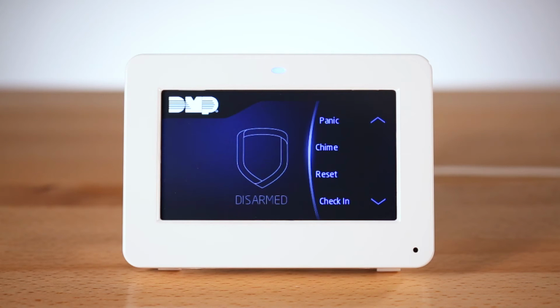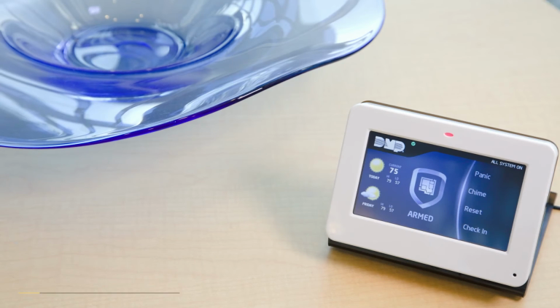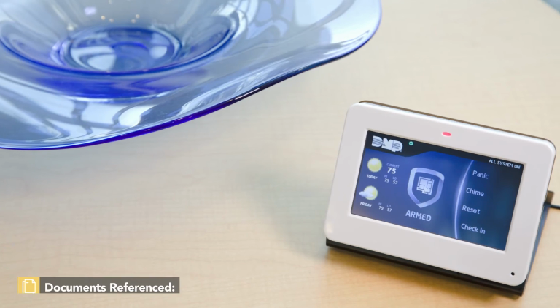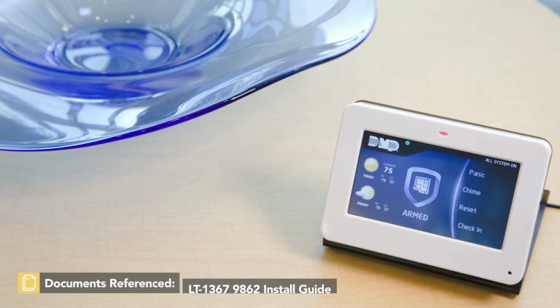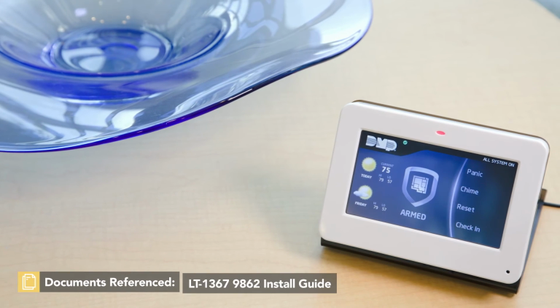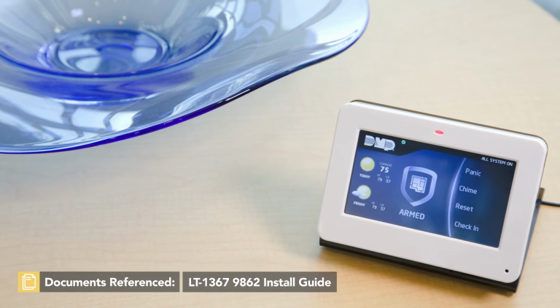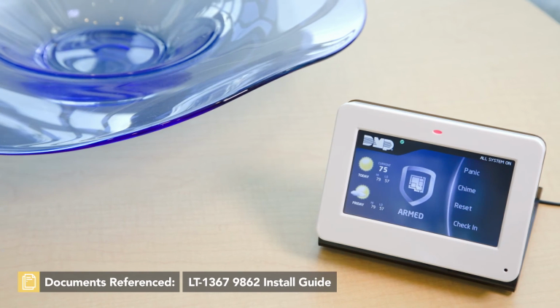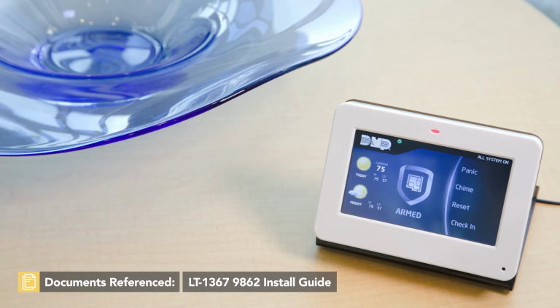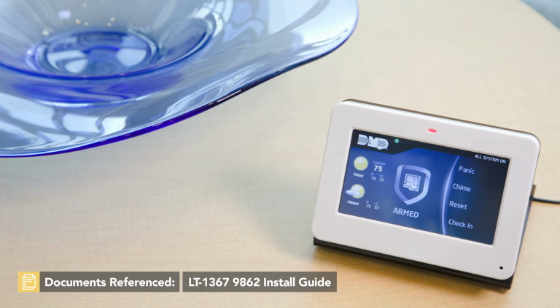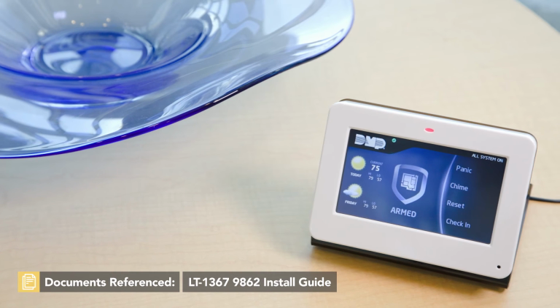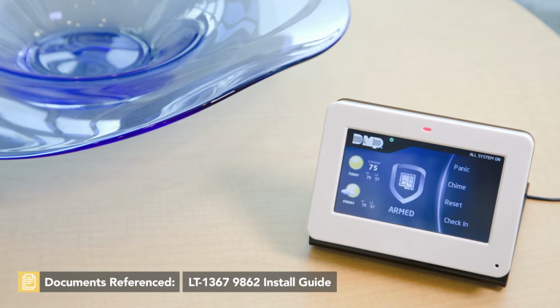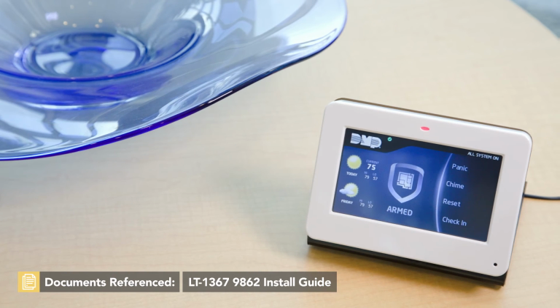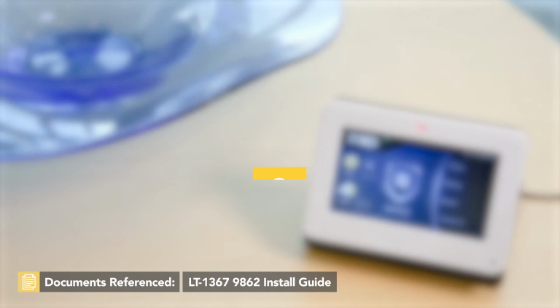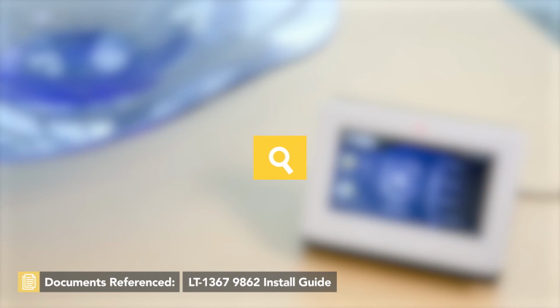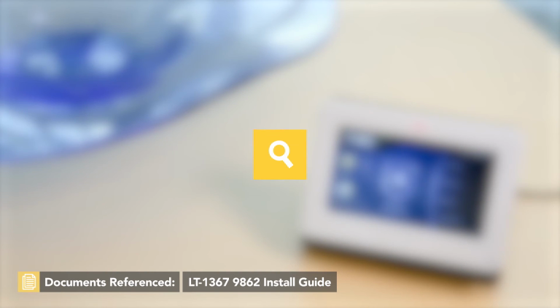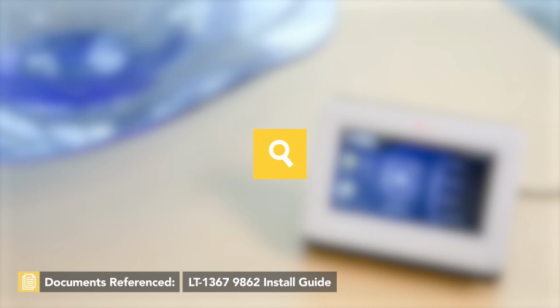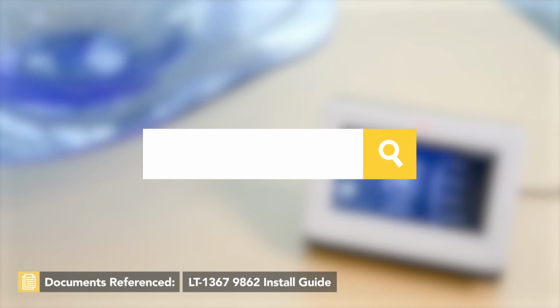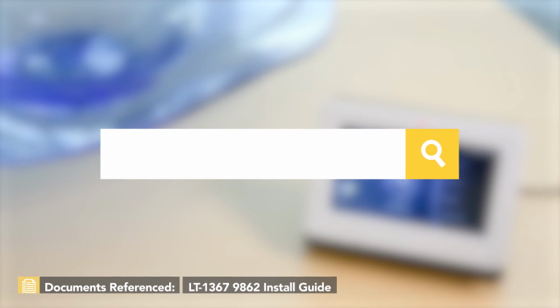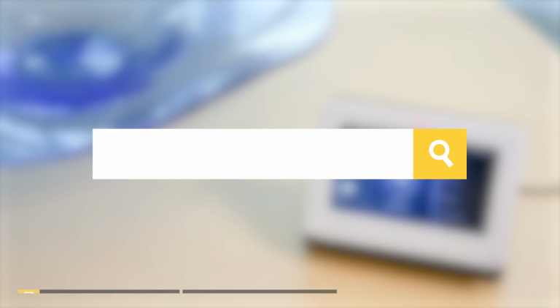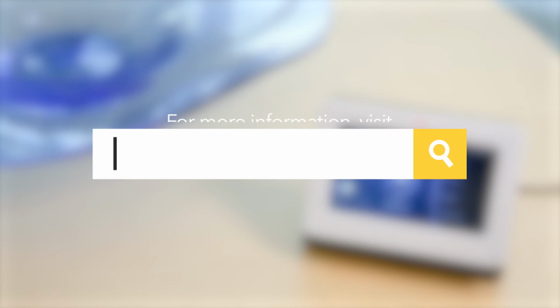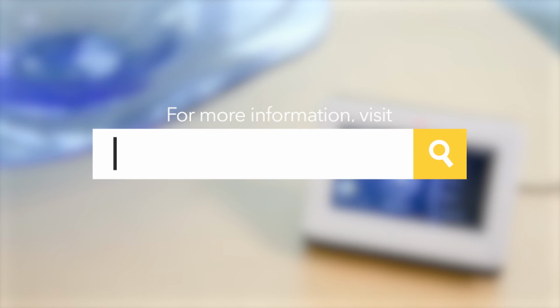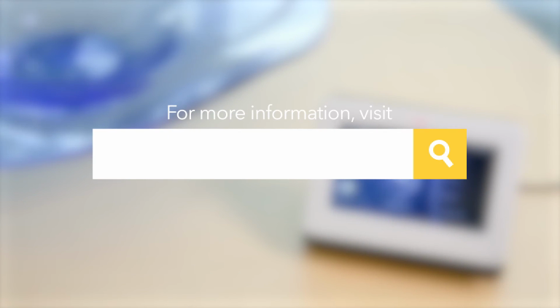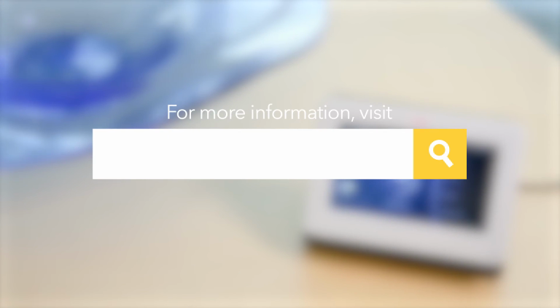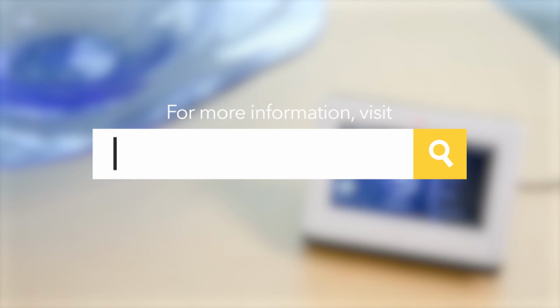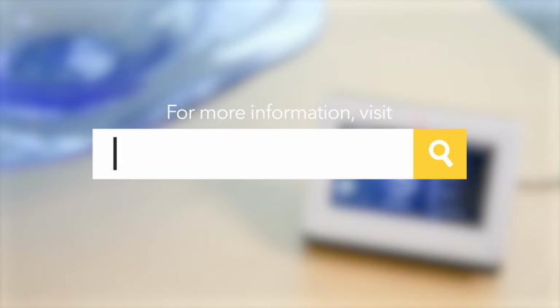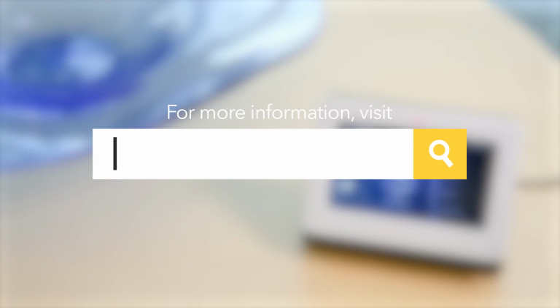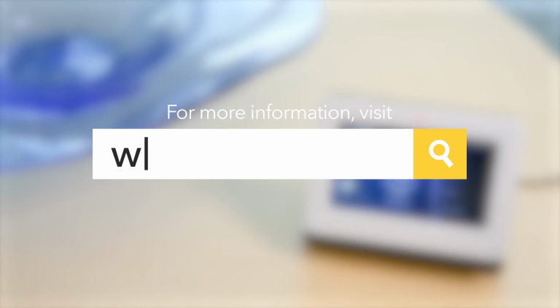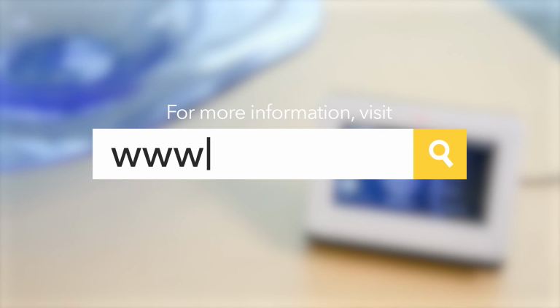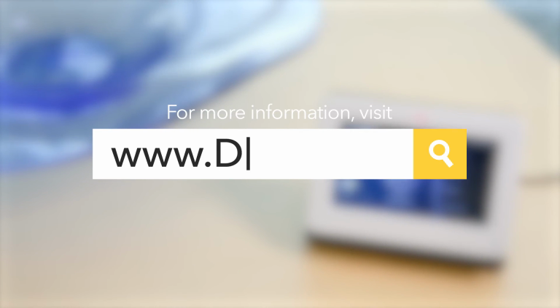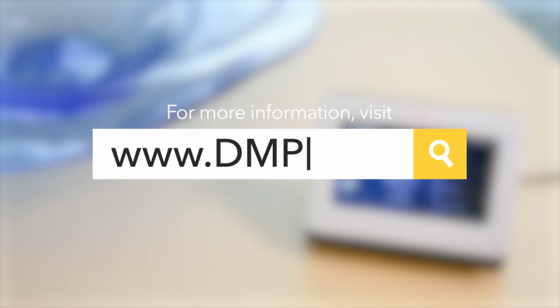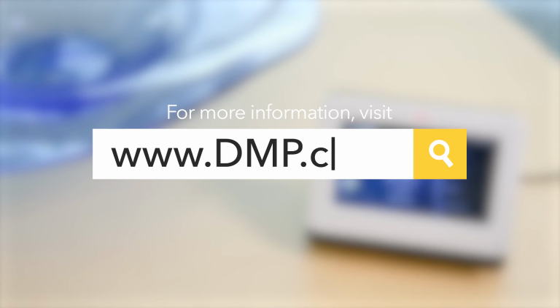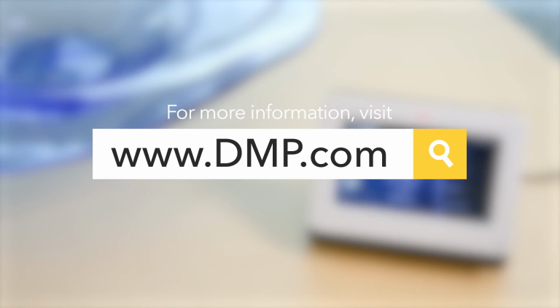For more information on 9800 series keypads or to watch more training videos like this, visit dmp.com.